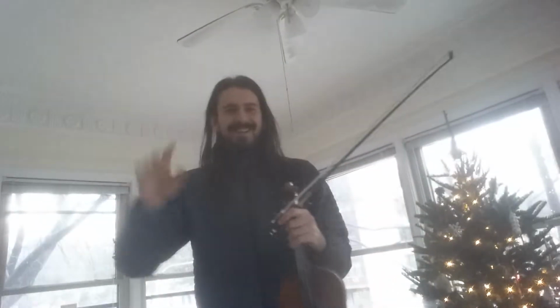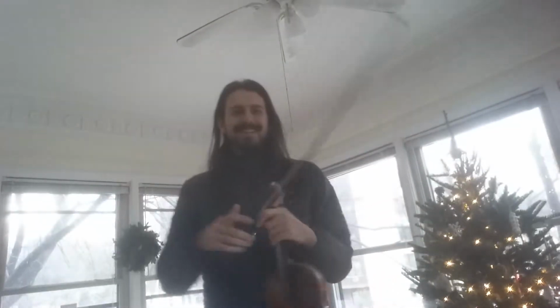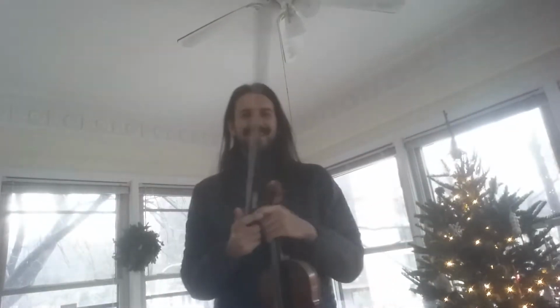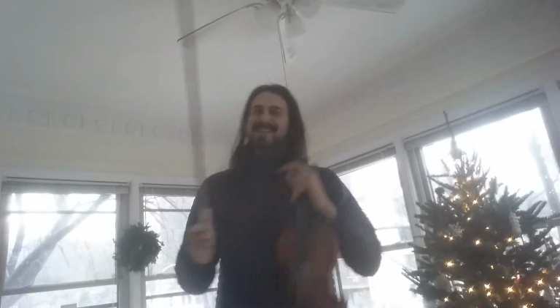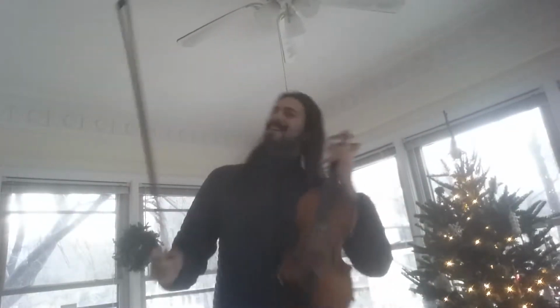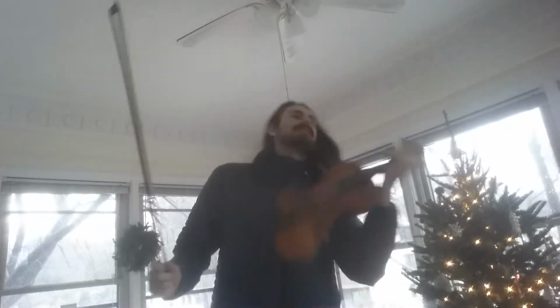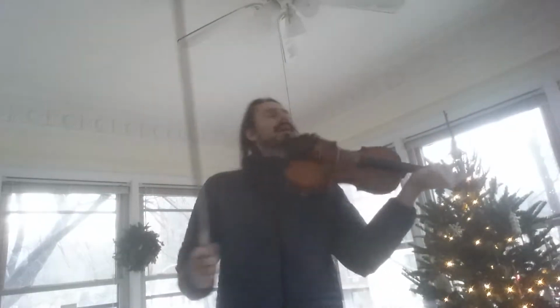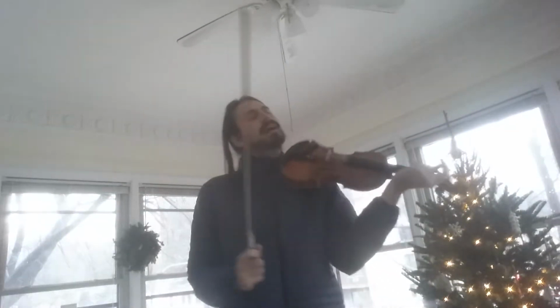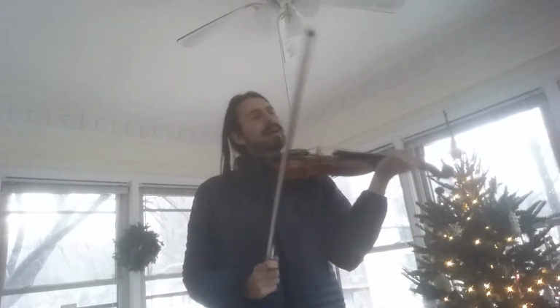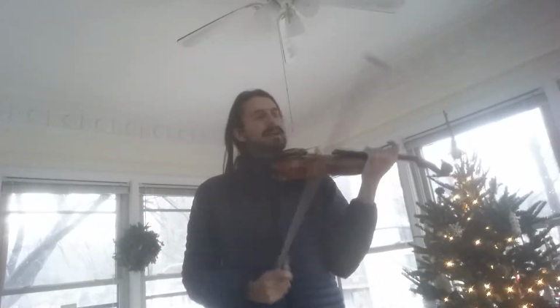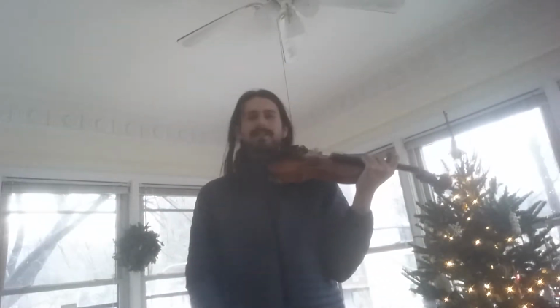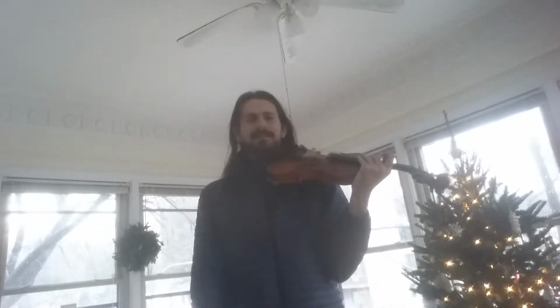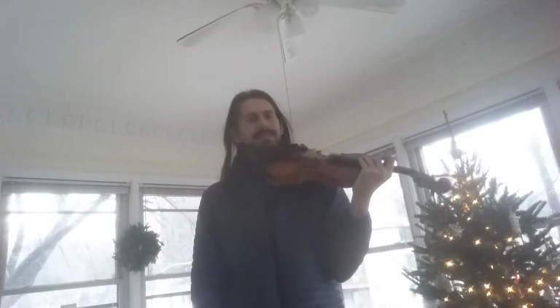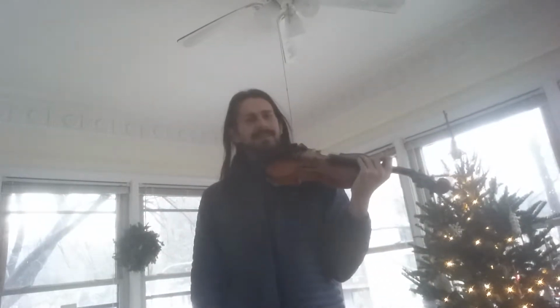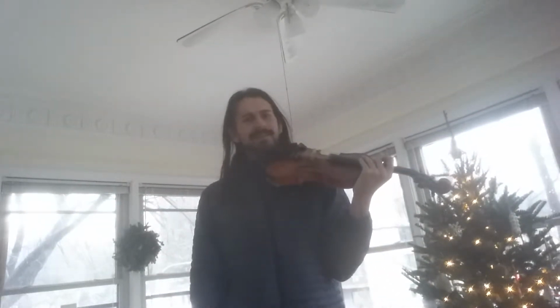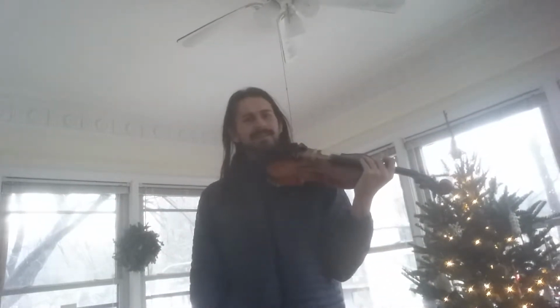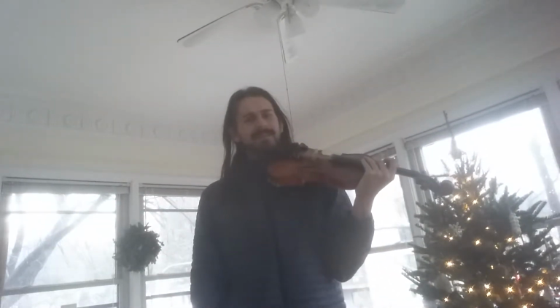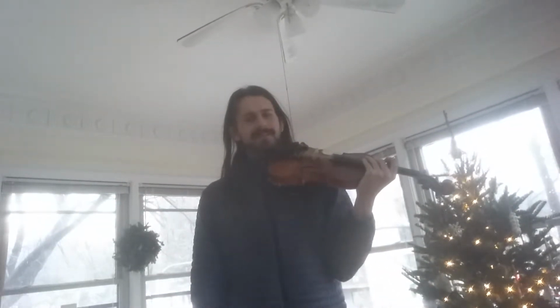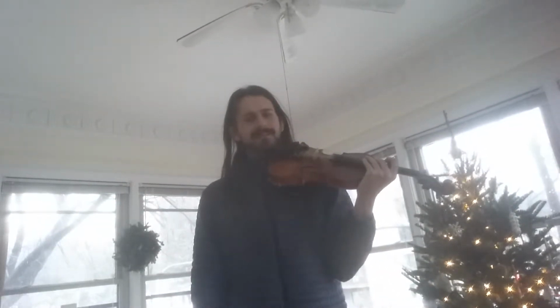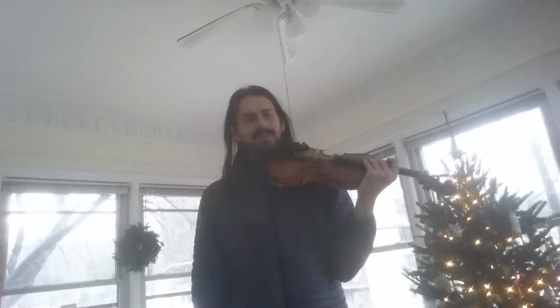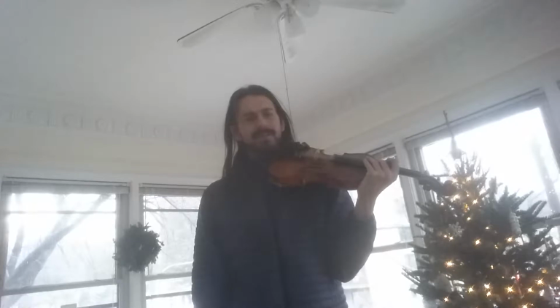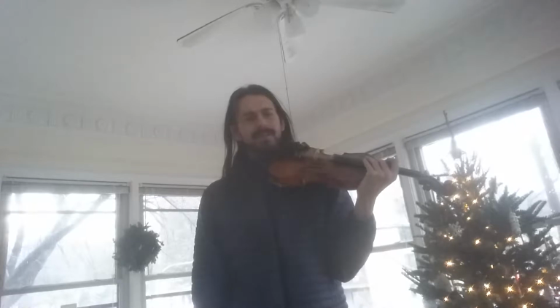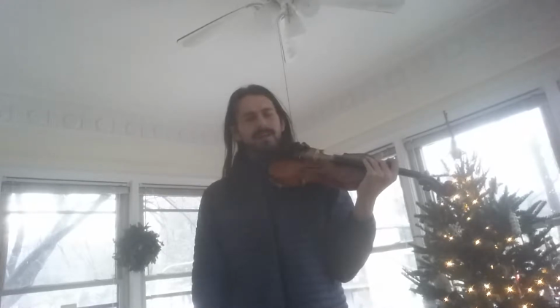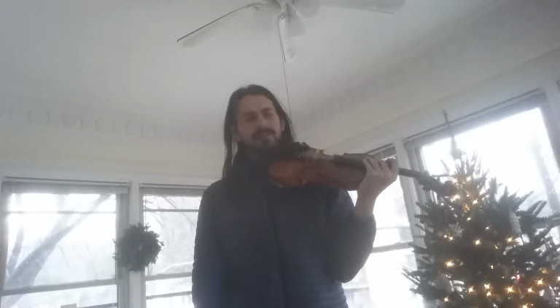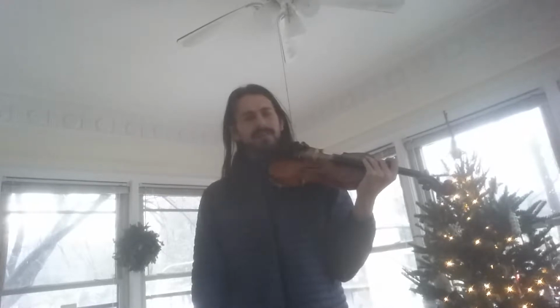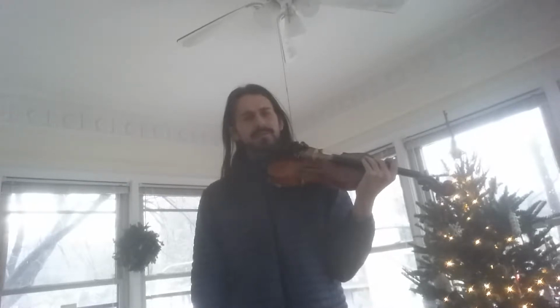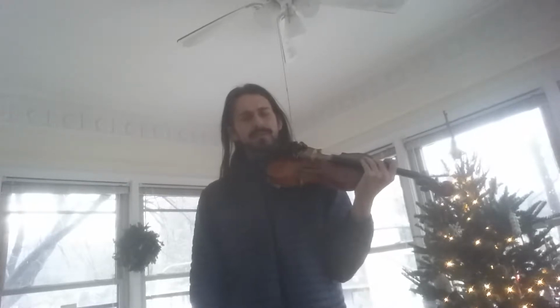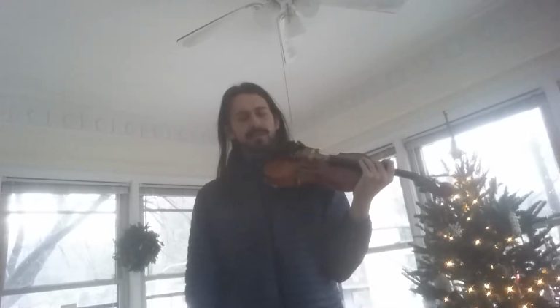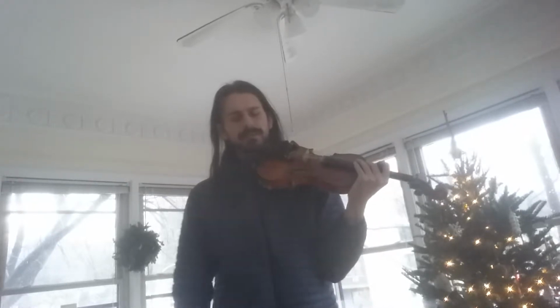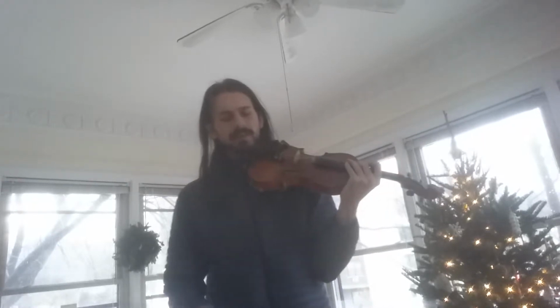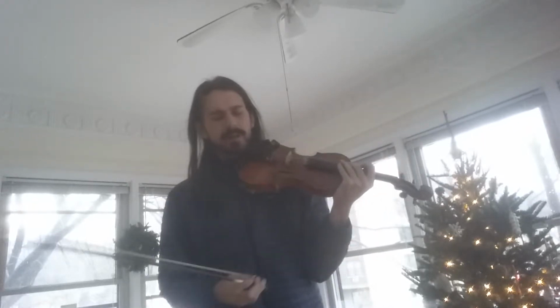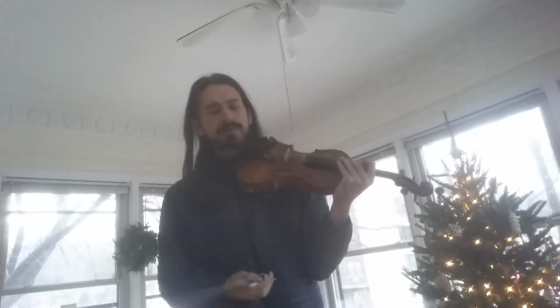Hi Talia! I couldn't actually find a good link for Mickey Choon Bubblegum, so here it goes.